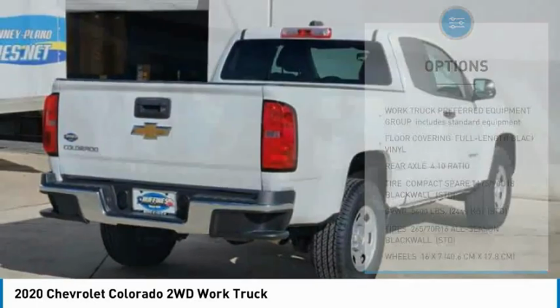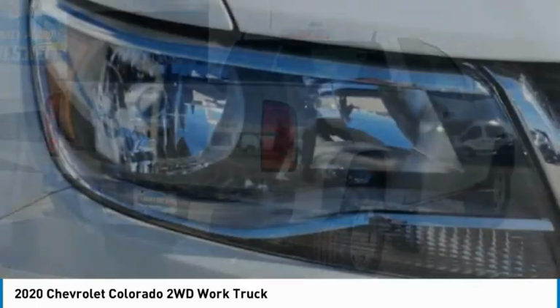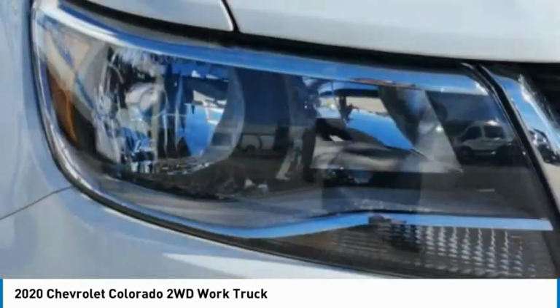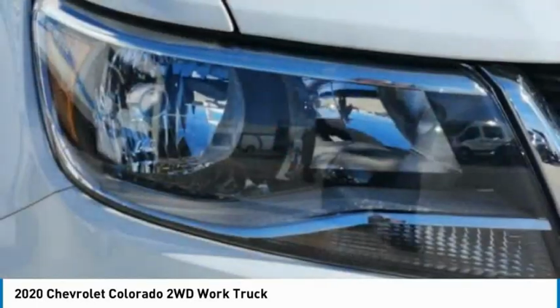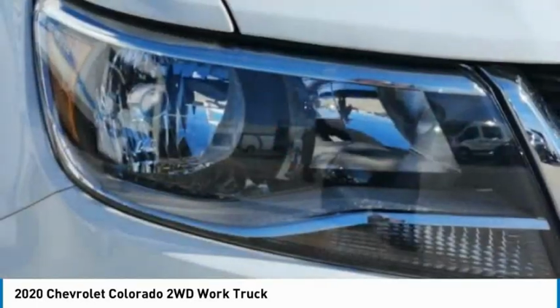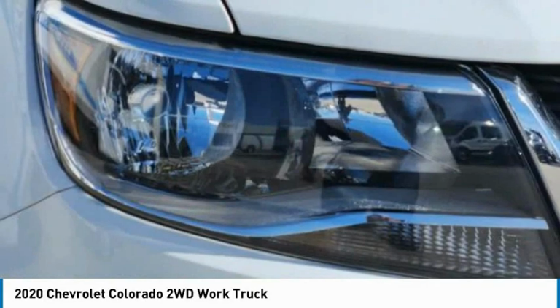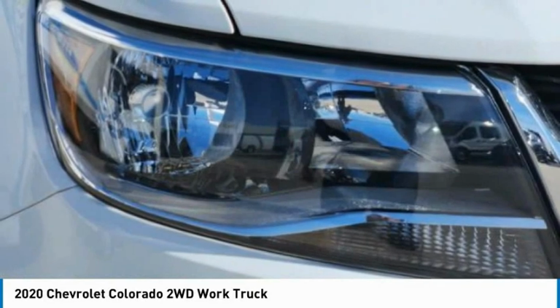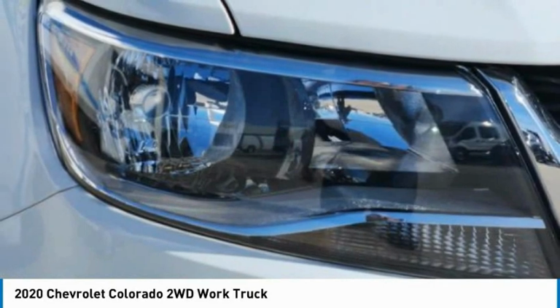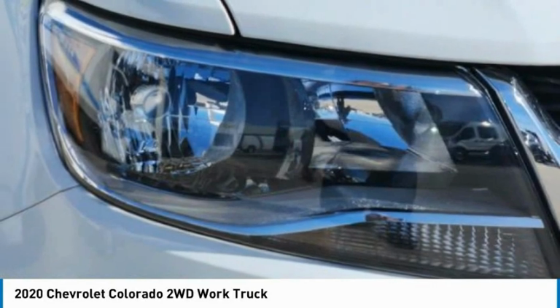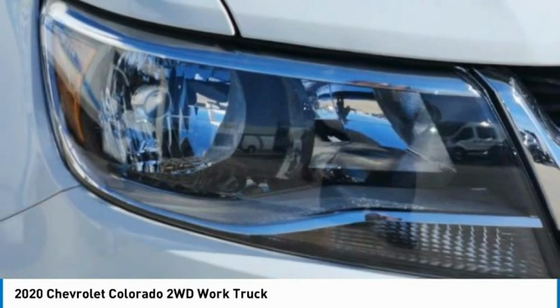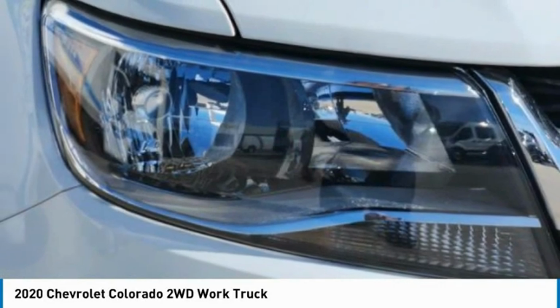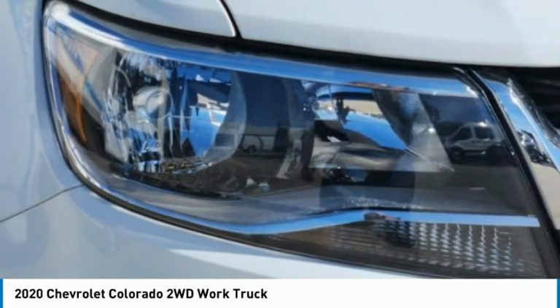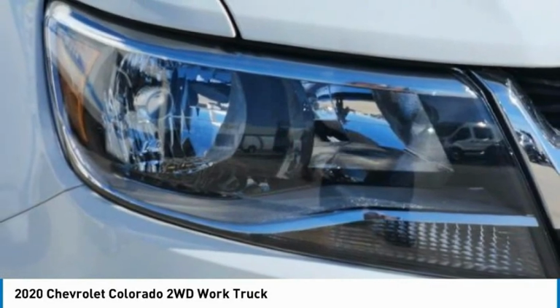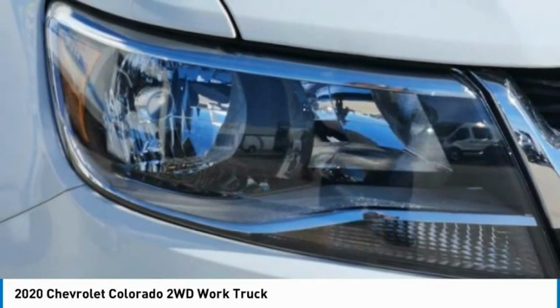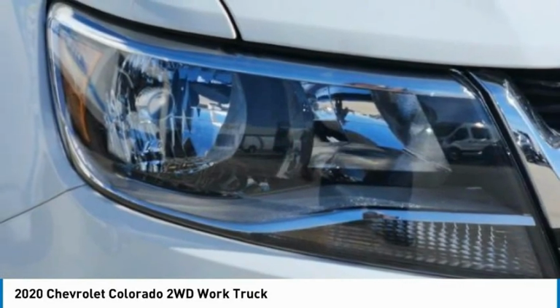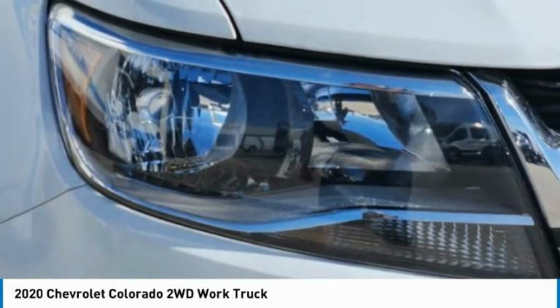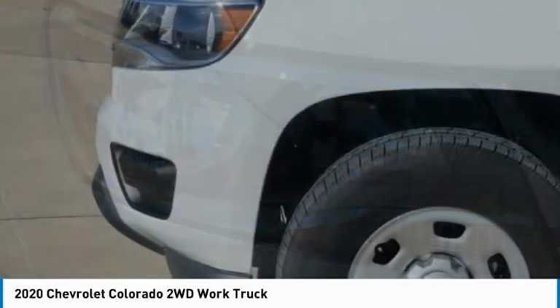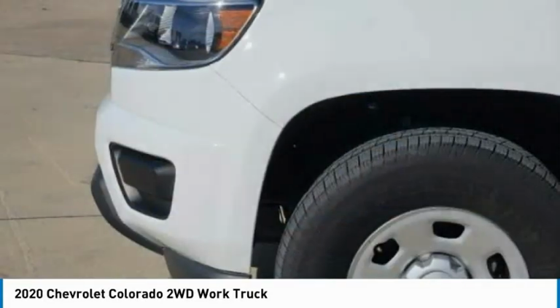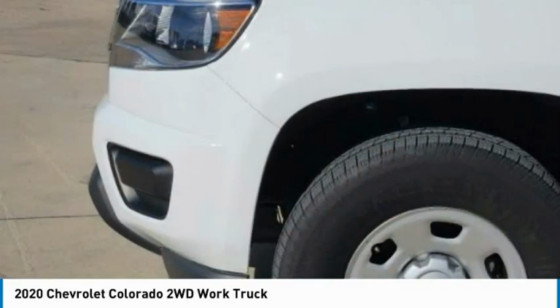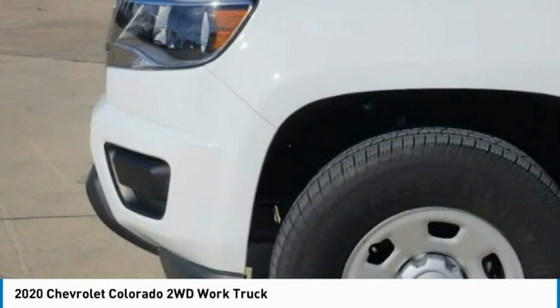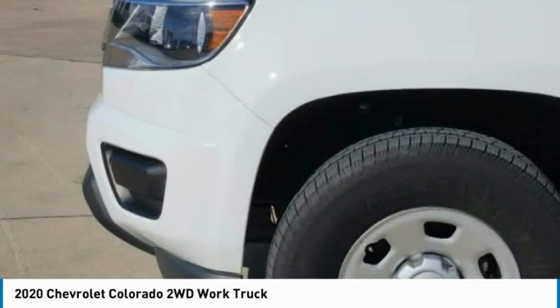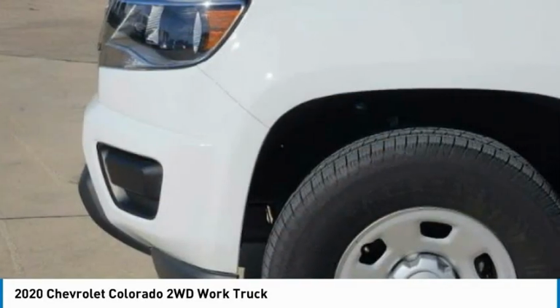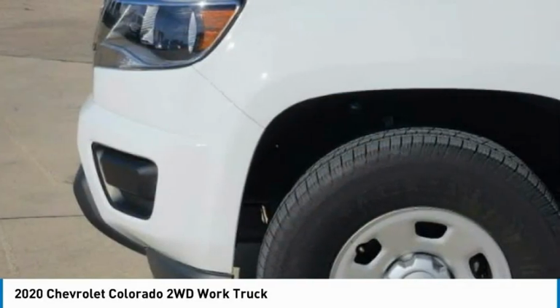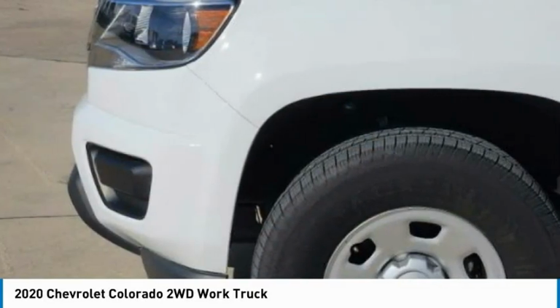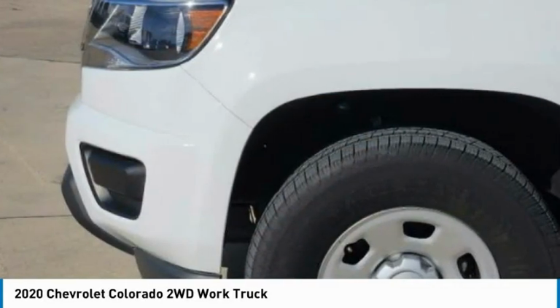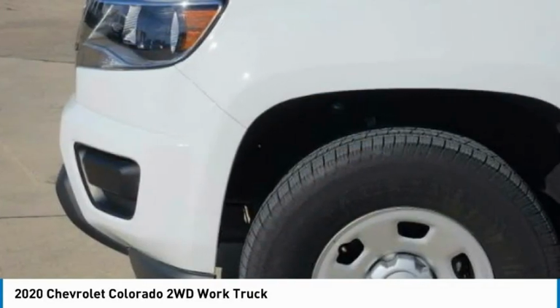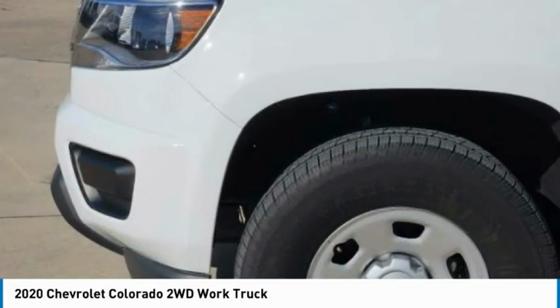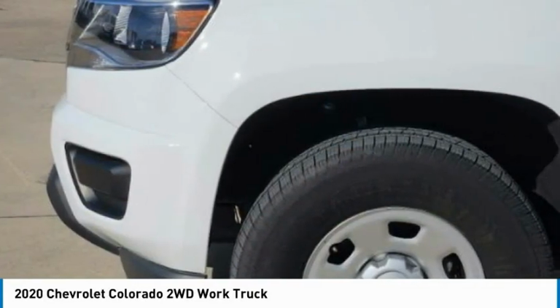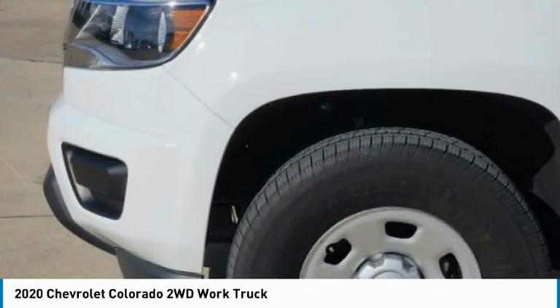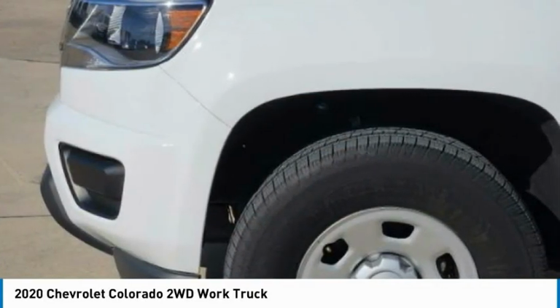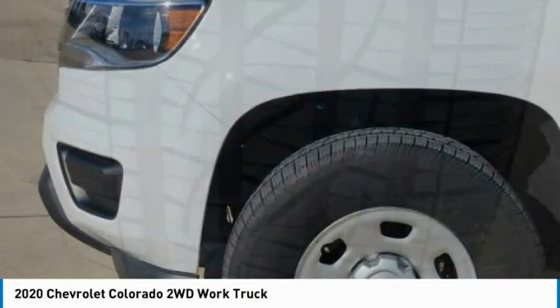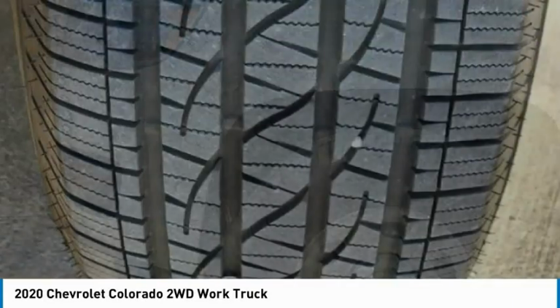Steel wheels, front all-season tires, rear all-season tires, backup camera.